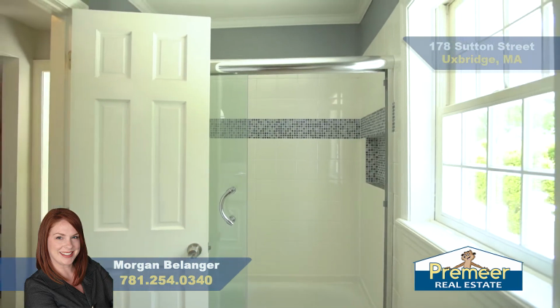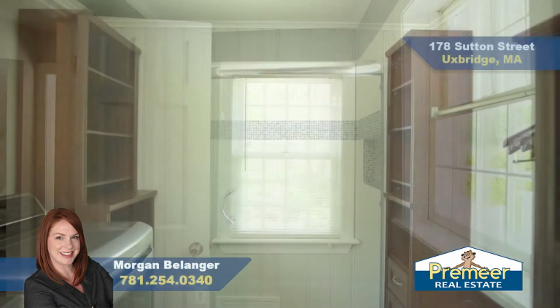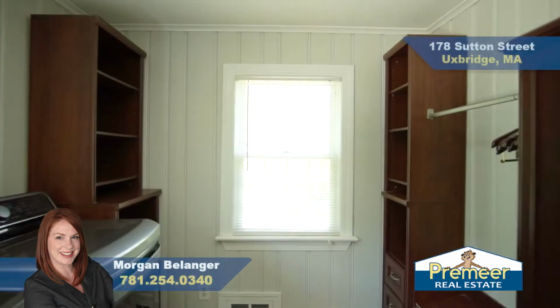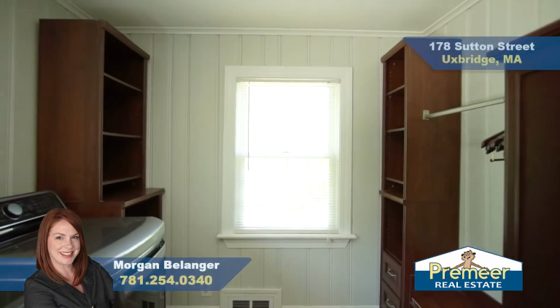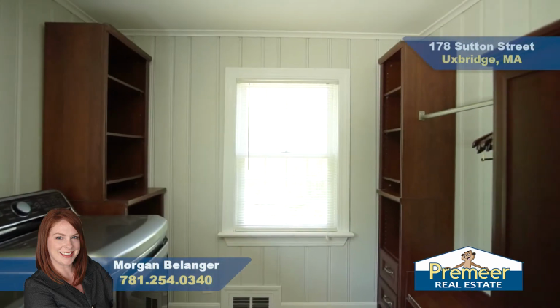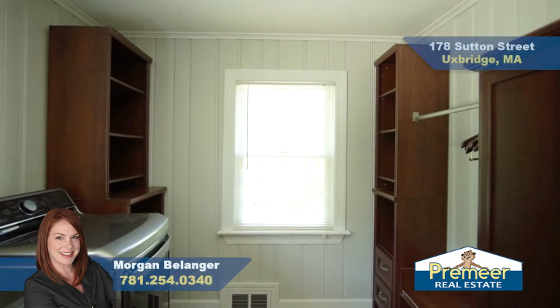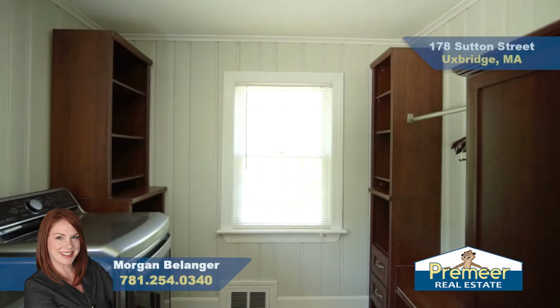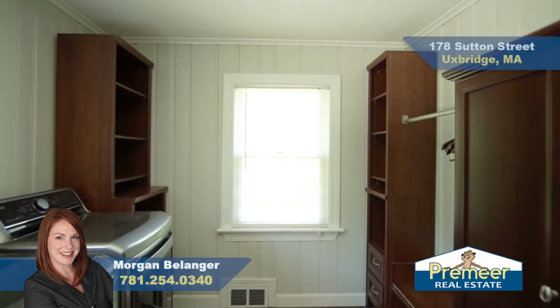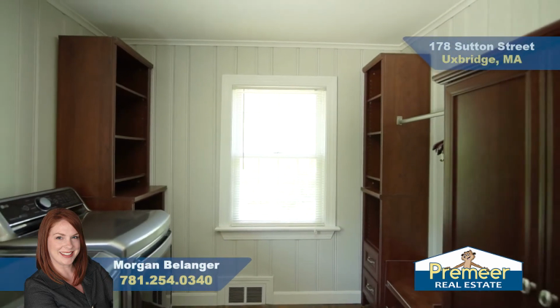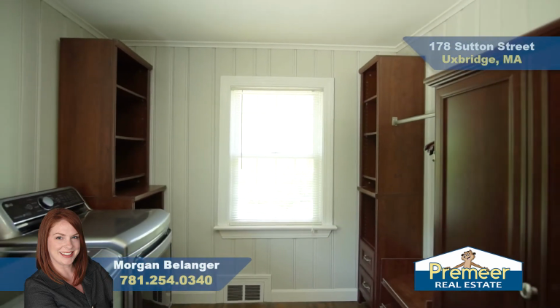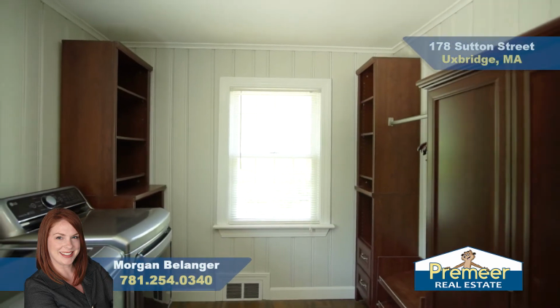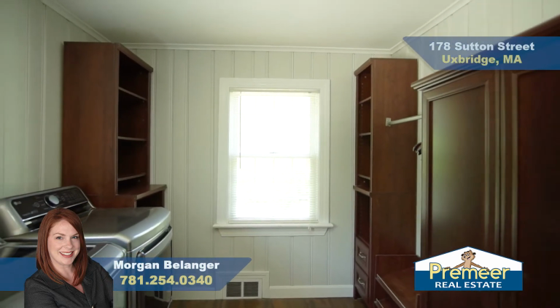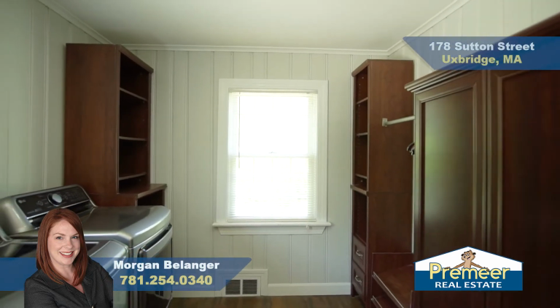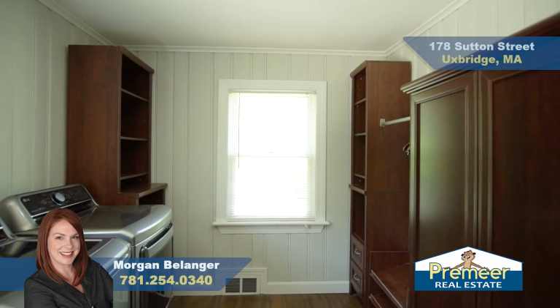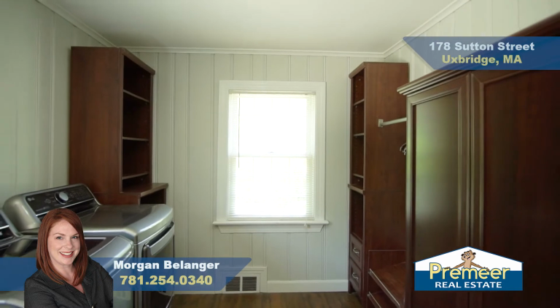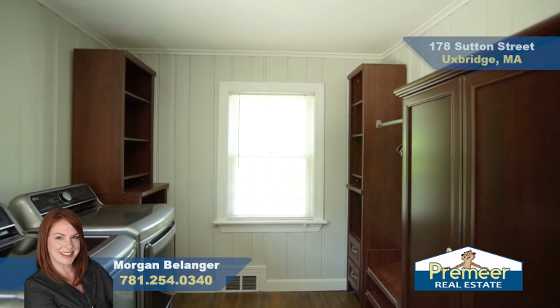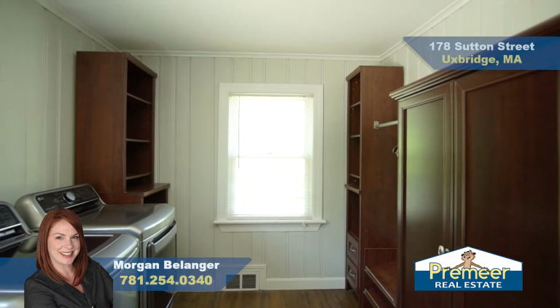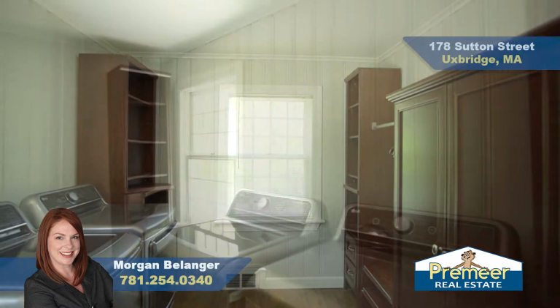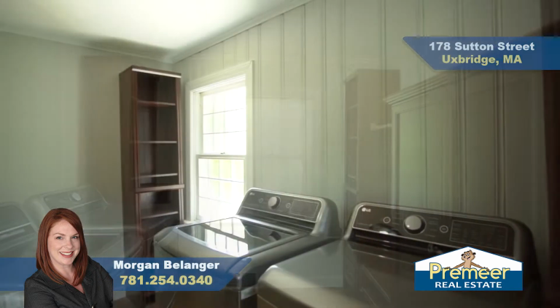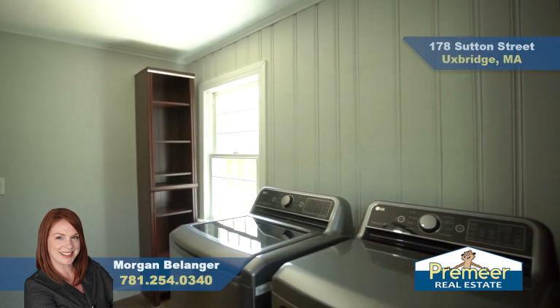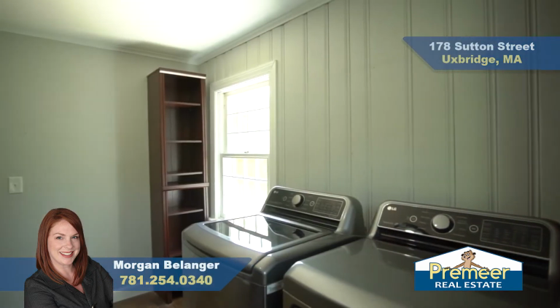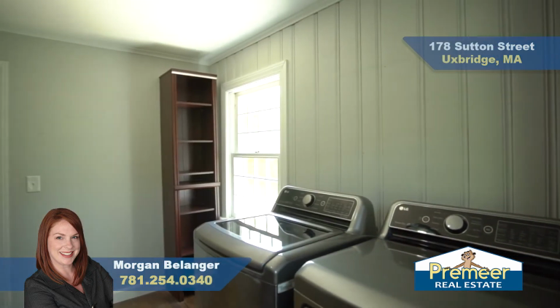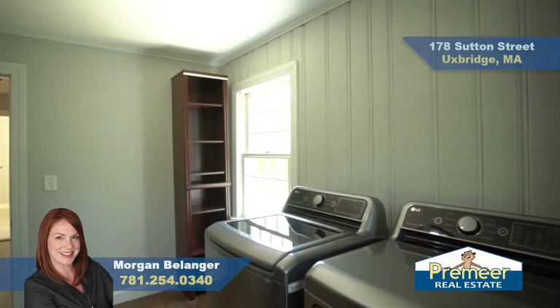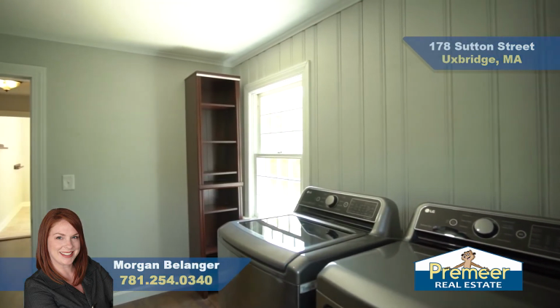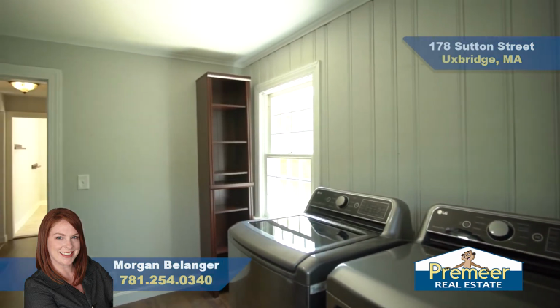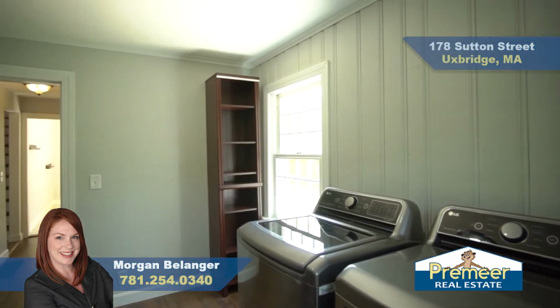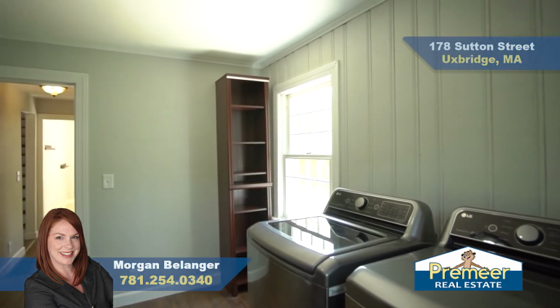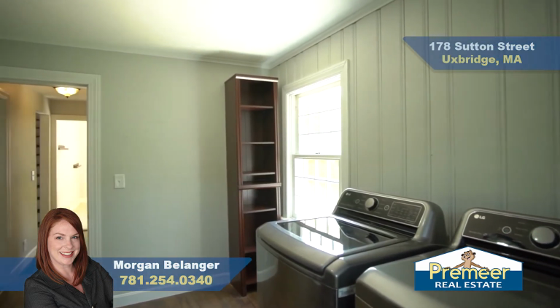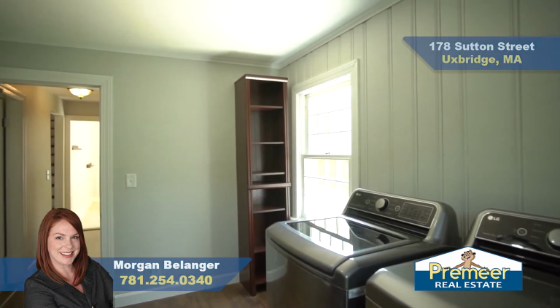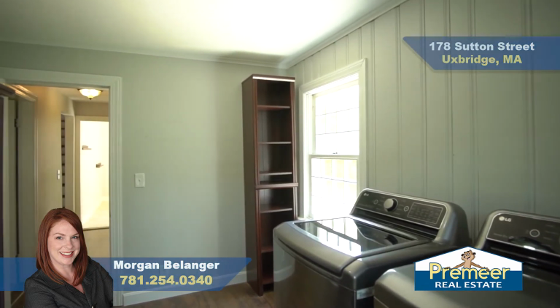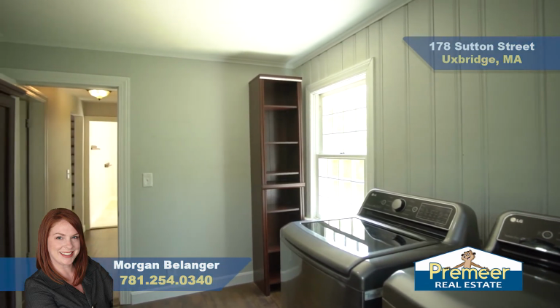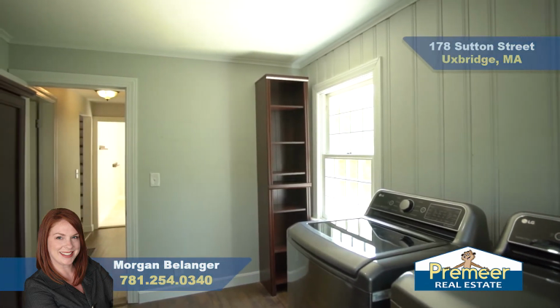Into our super convenient first floor laundry room, with space to hang and put away your clothes.